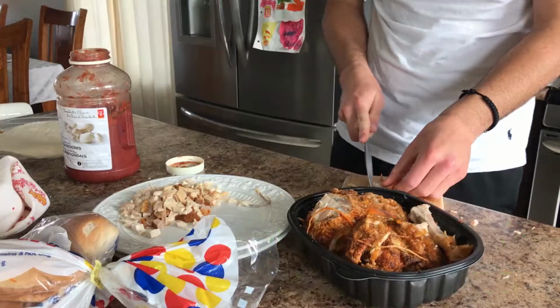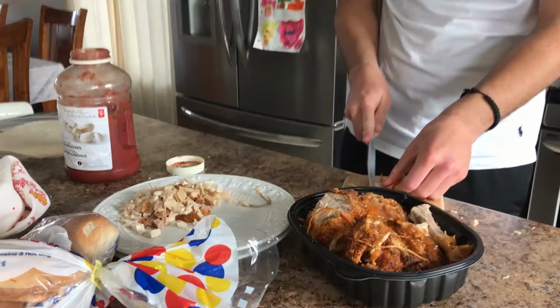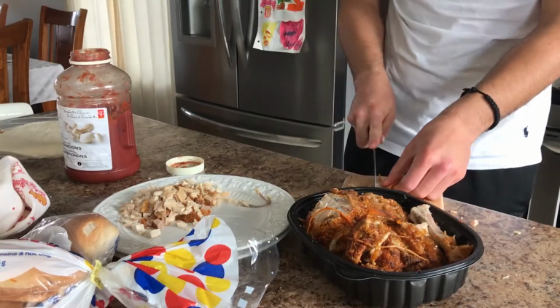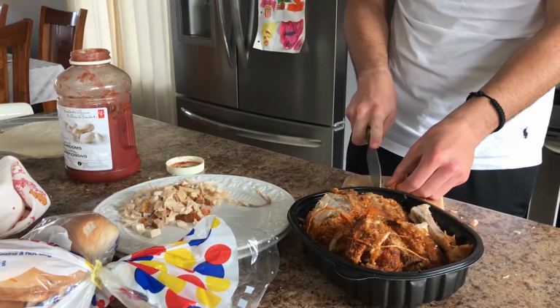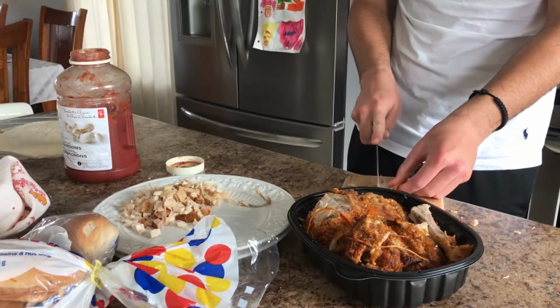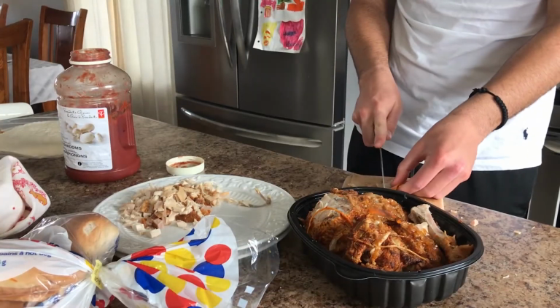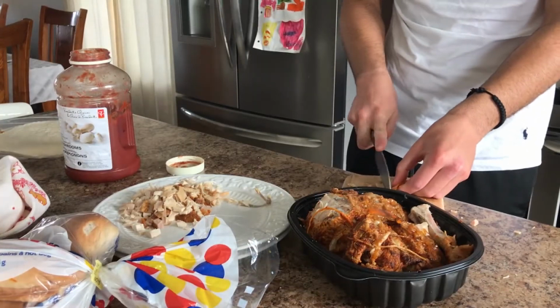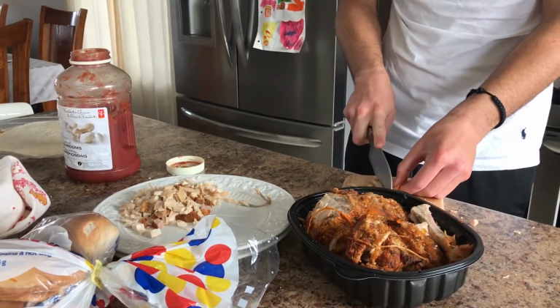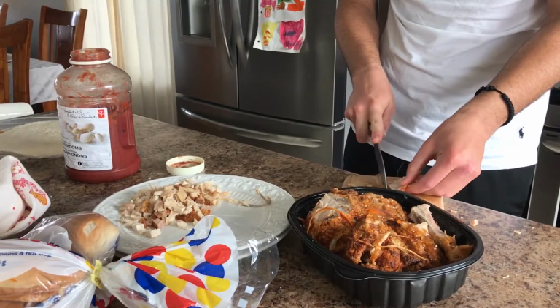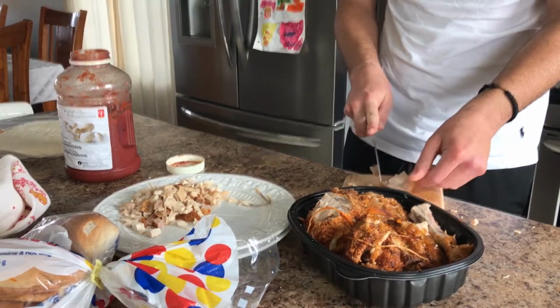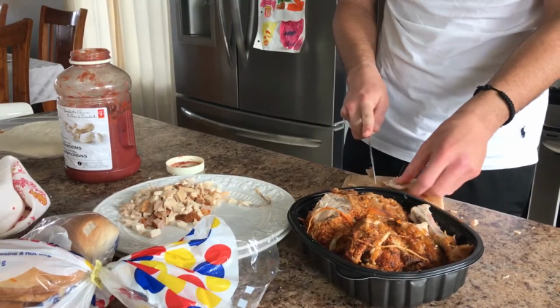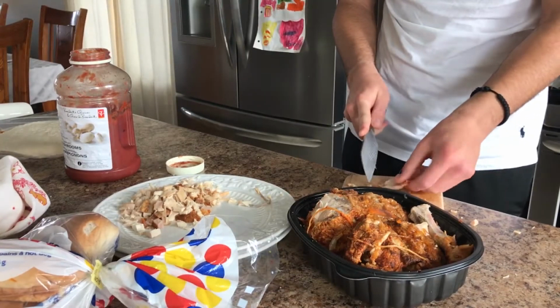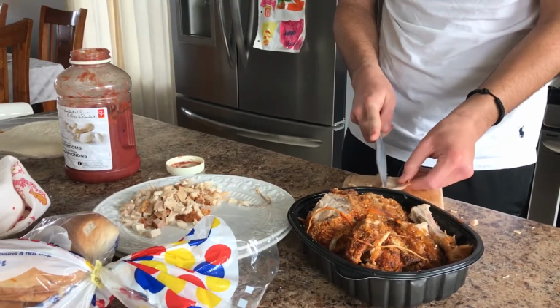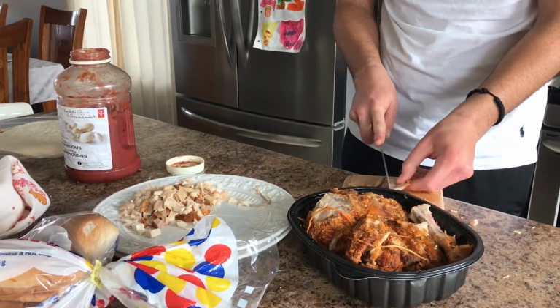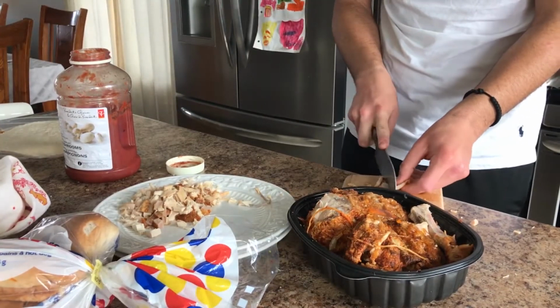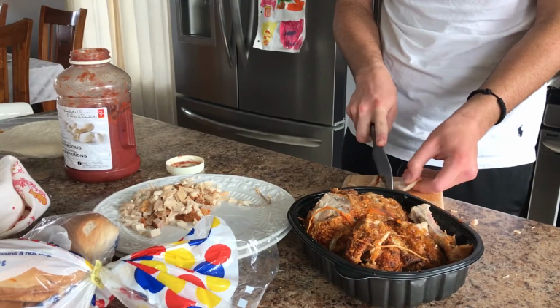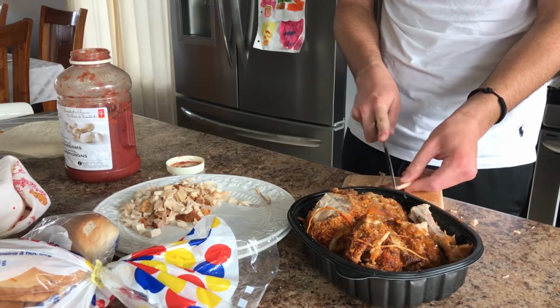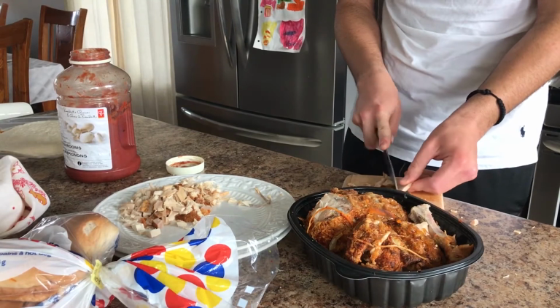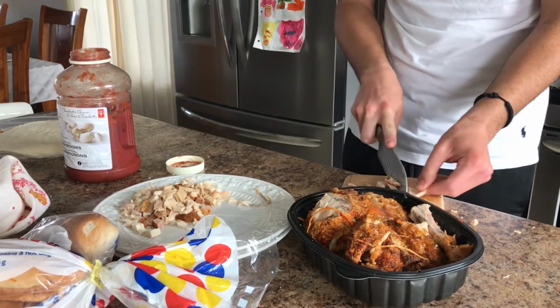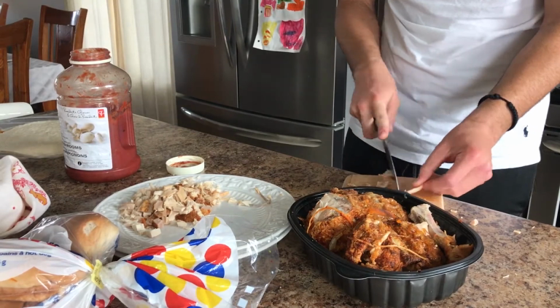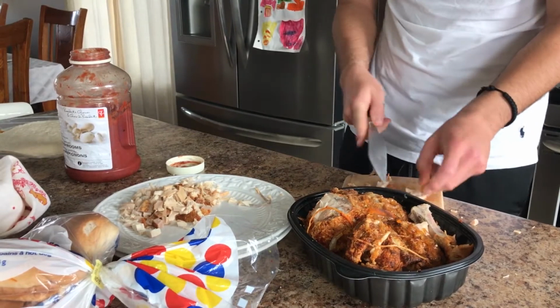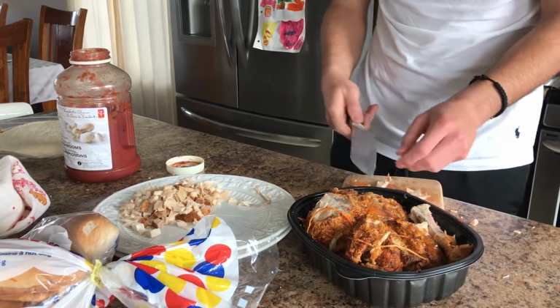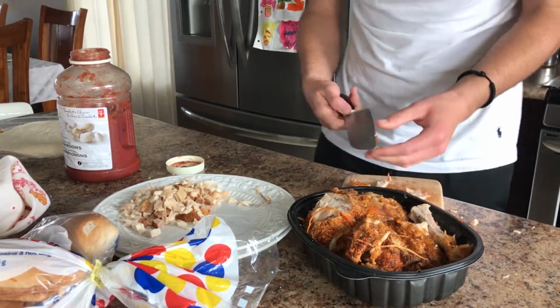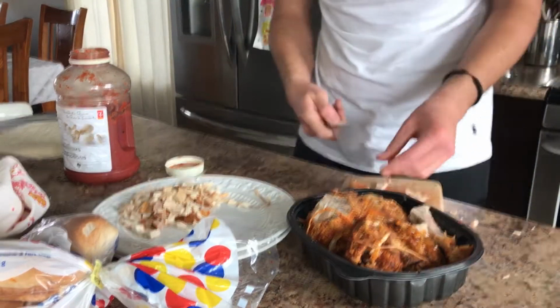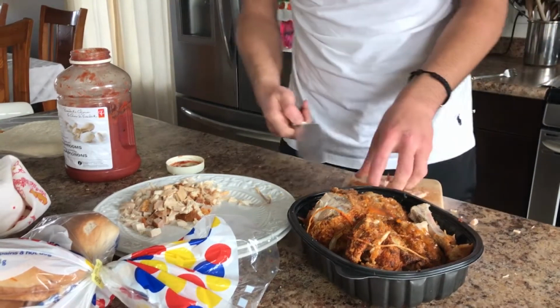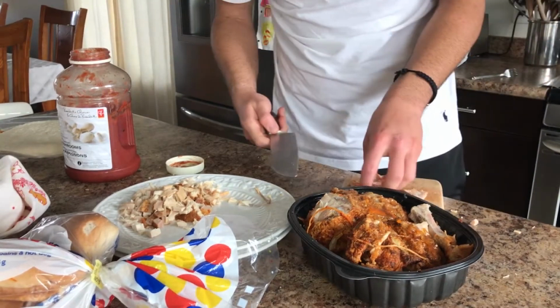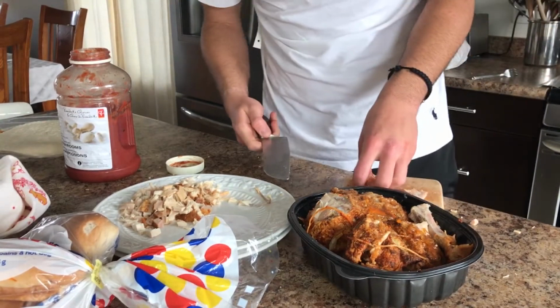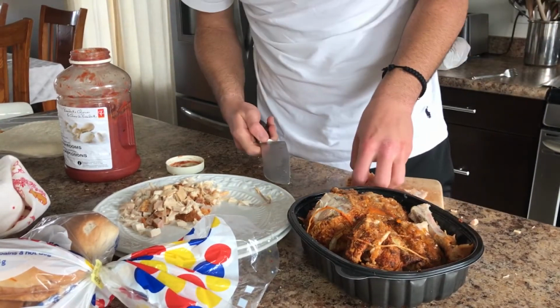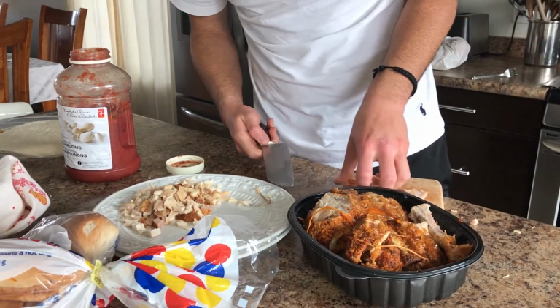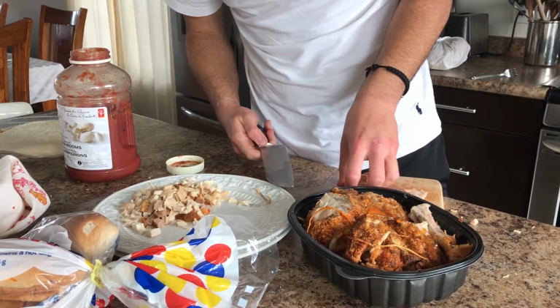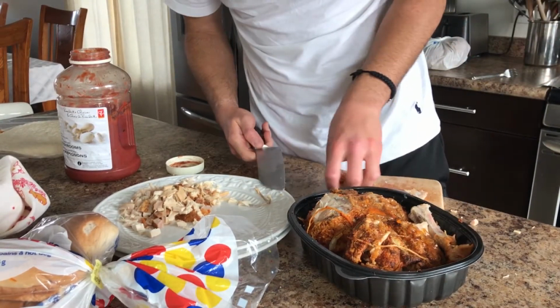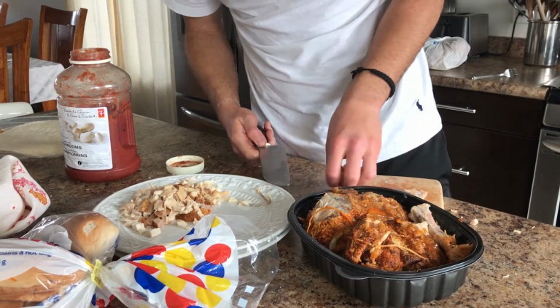Do you want to talk about what's going on? Do you want me to talk about it? Oh, you can do it. Okay, alright, now I'm cutting up the chicken. We're going to make some quesadillas.